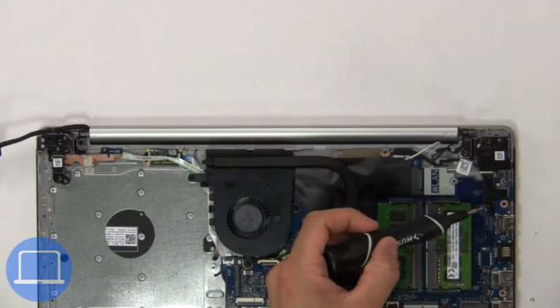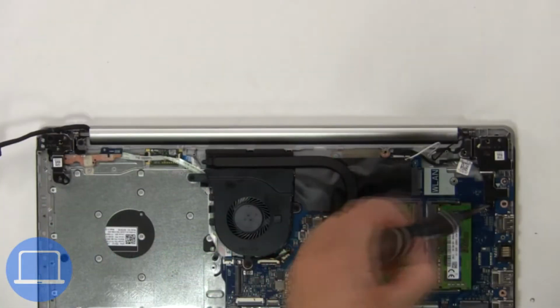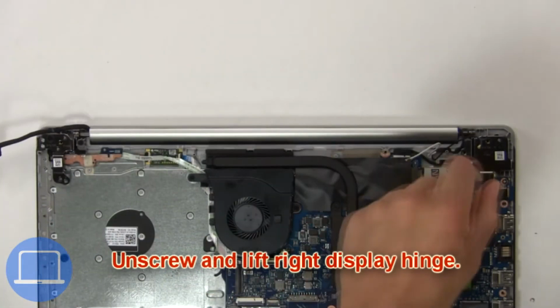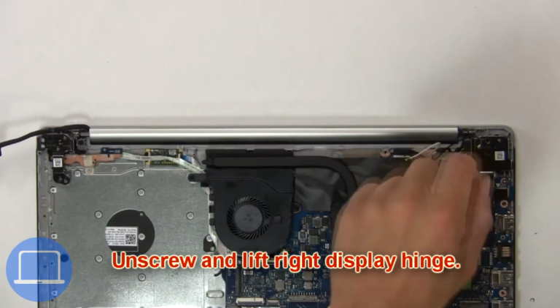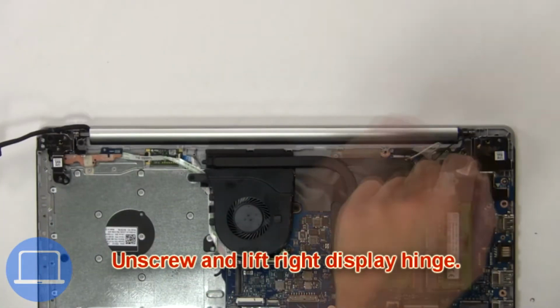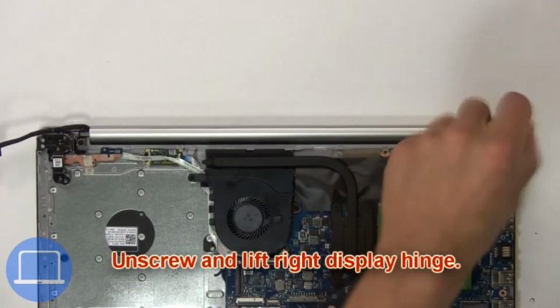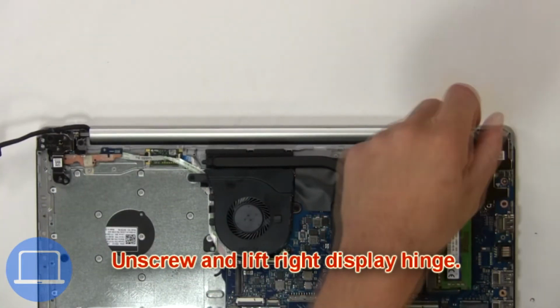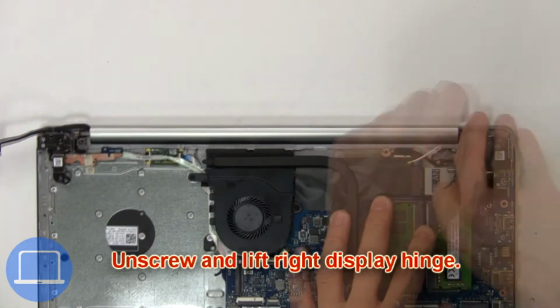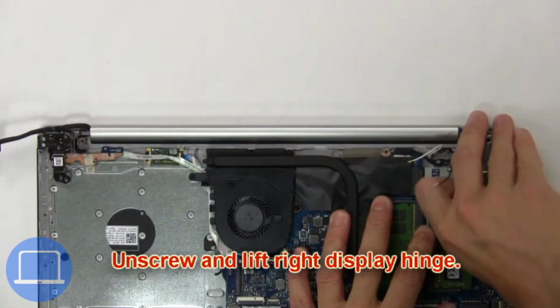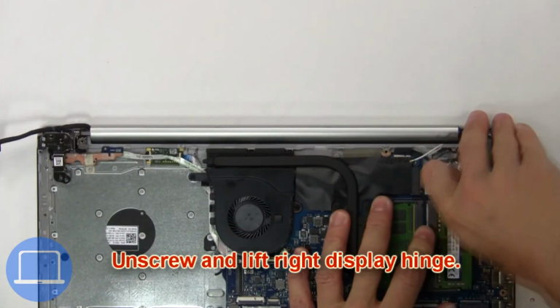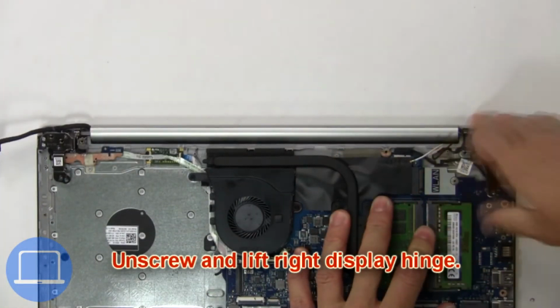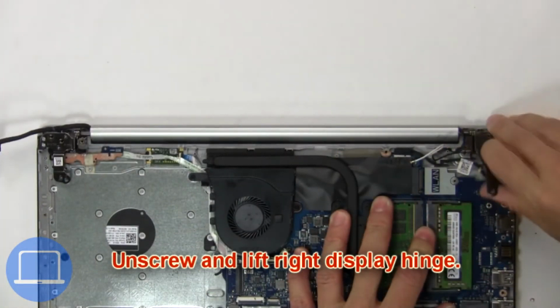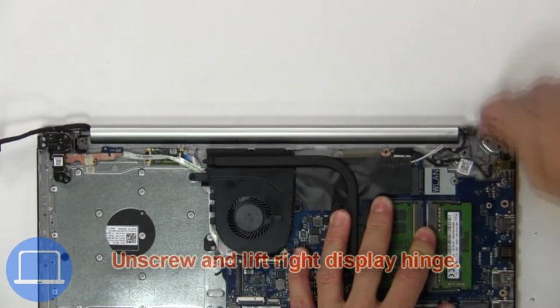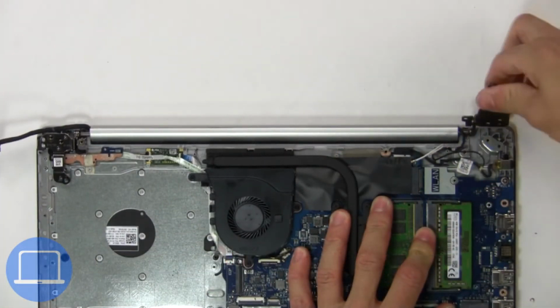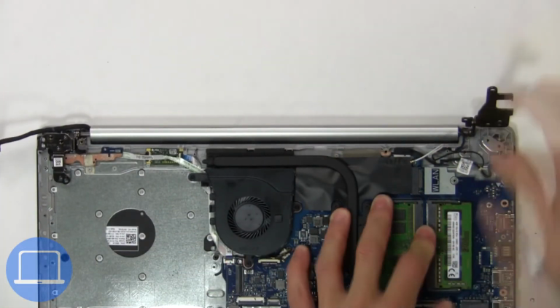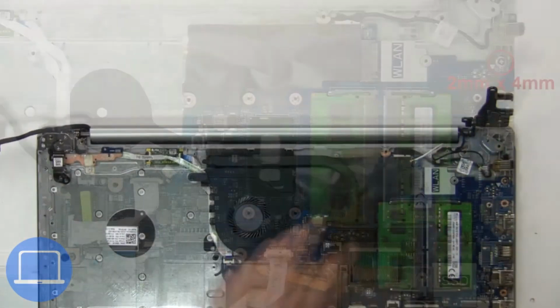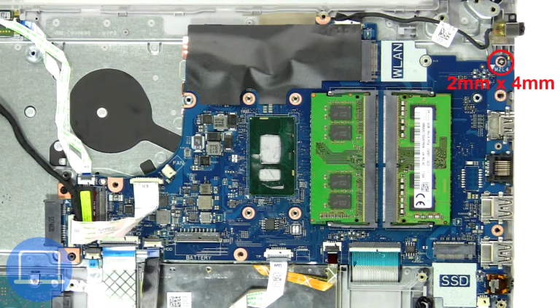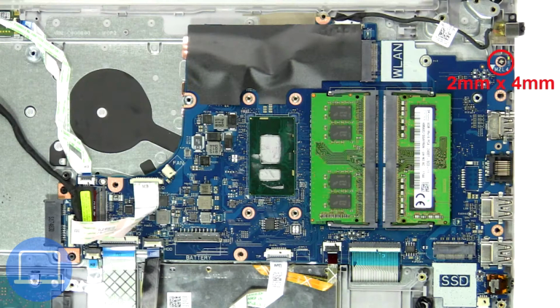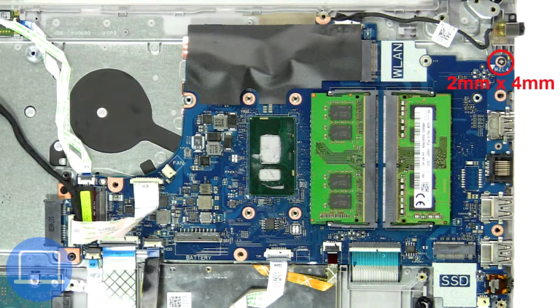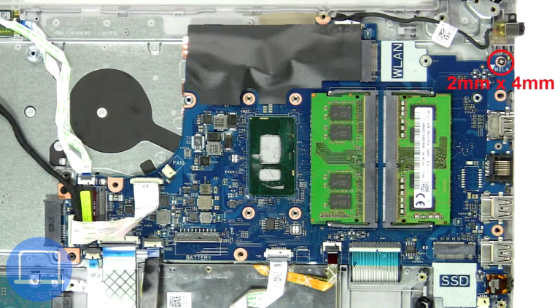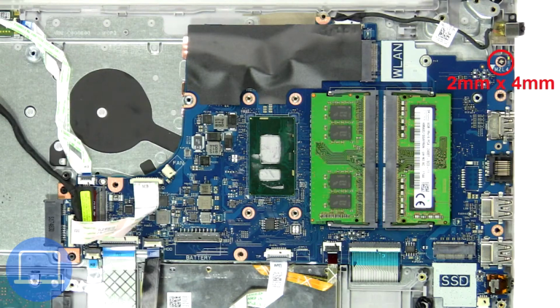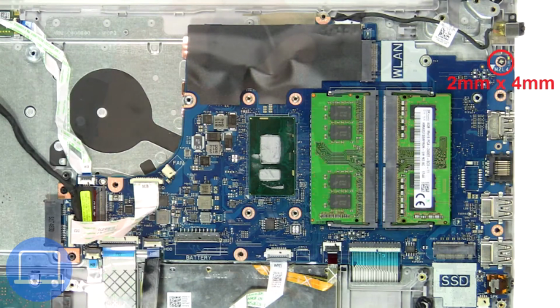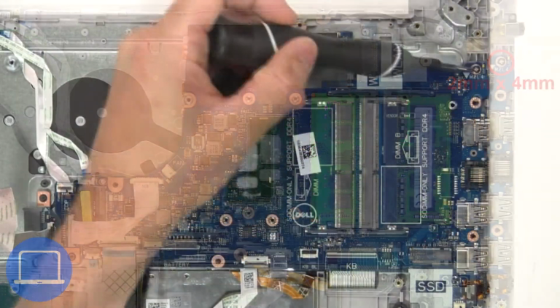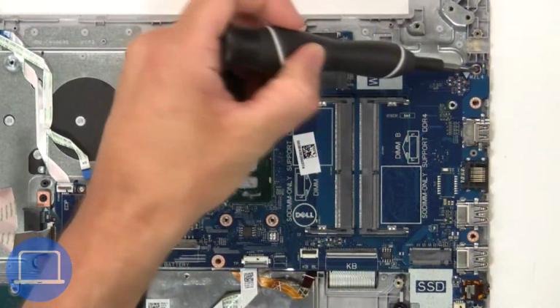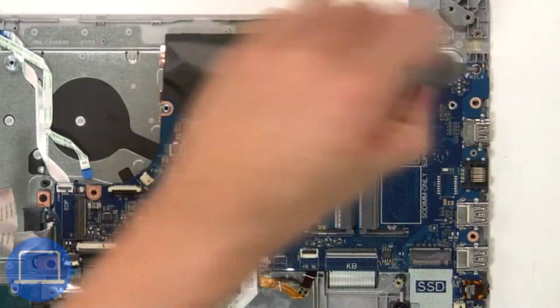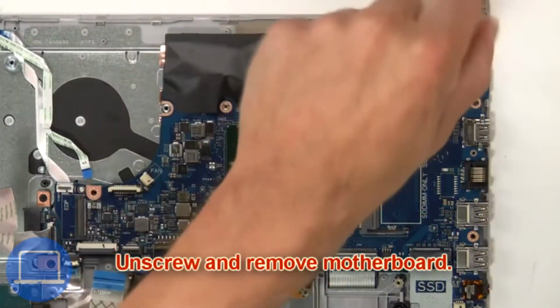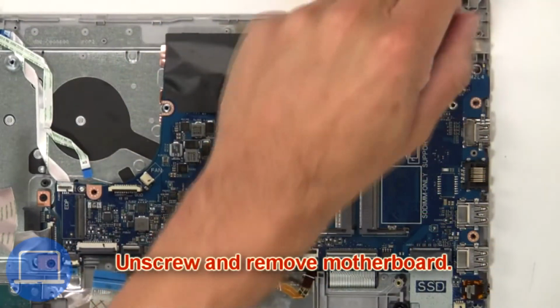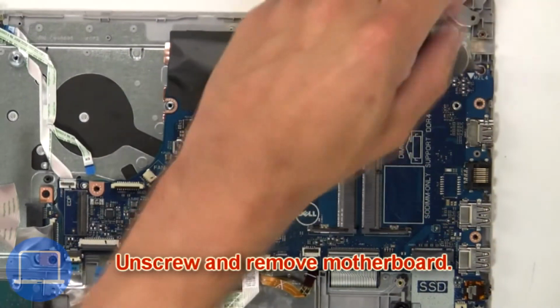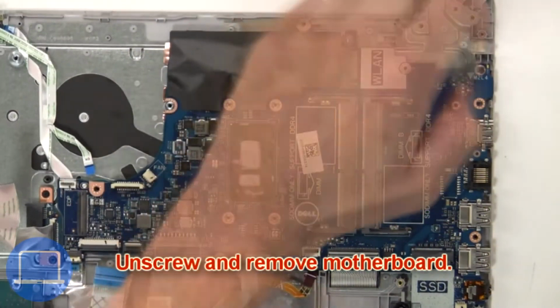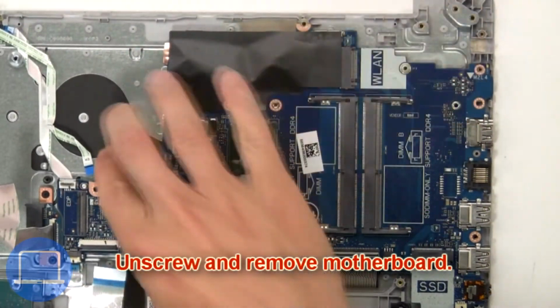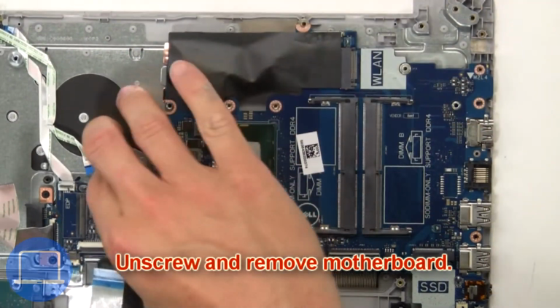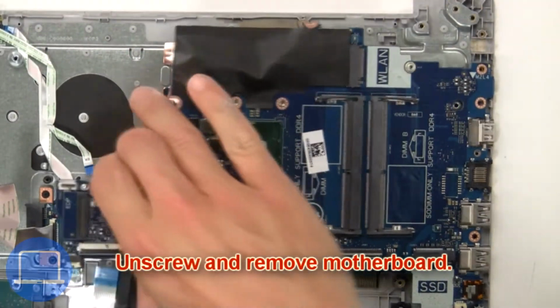Next, unscrew and lift the display hinge from the palm rest. Then unscrew and remove the motherboard.